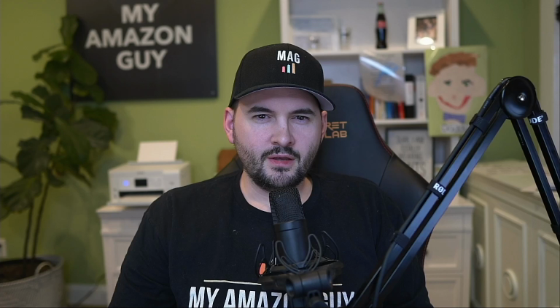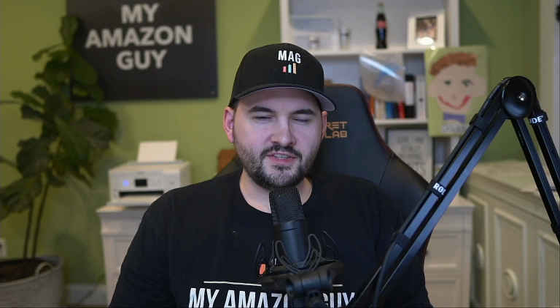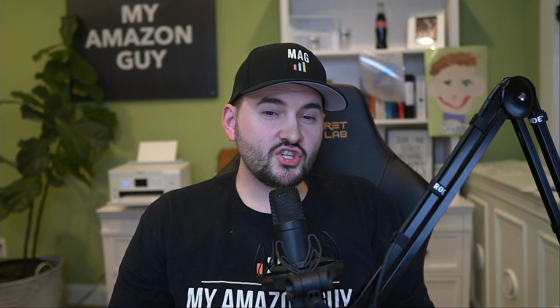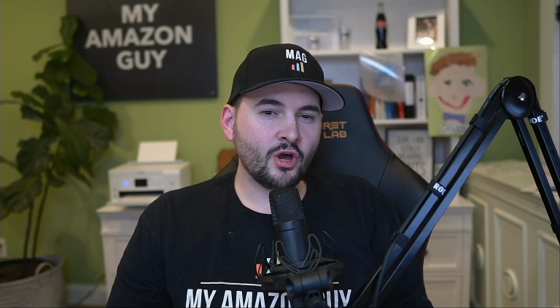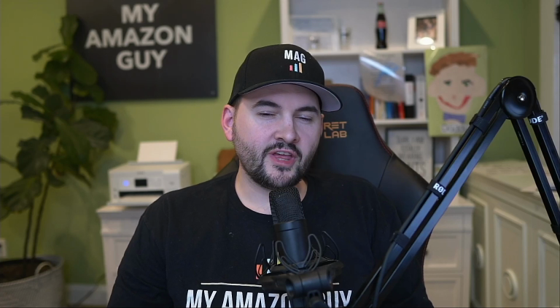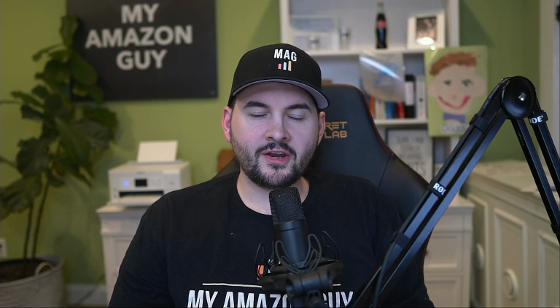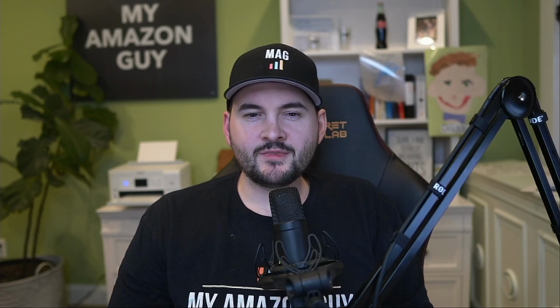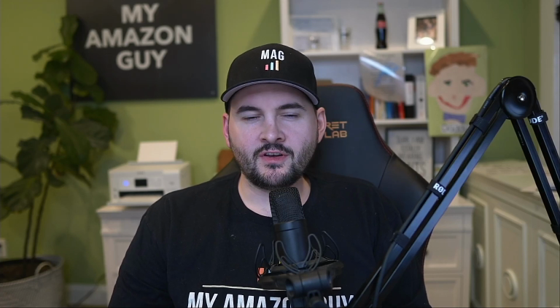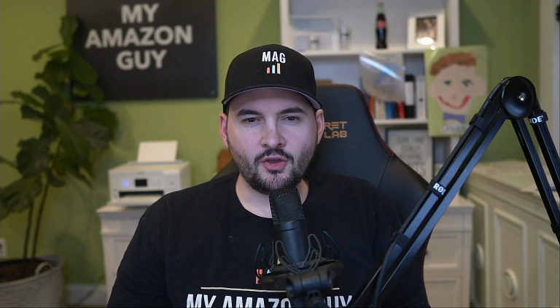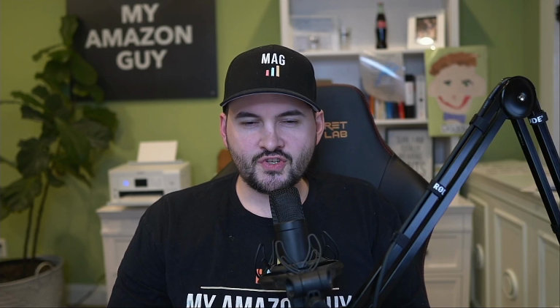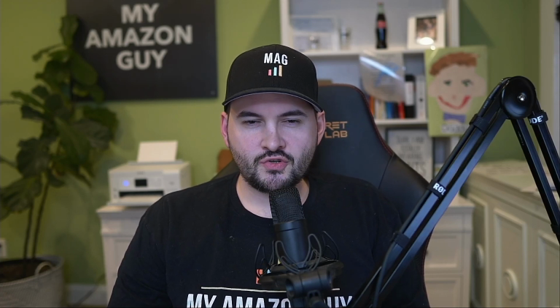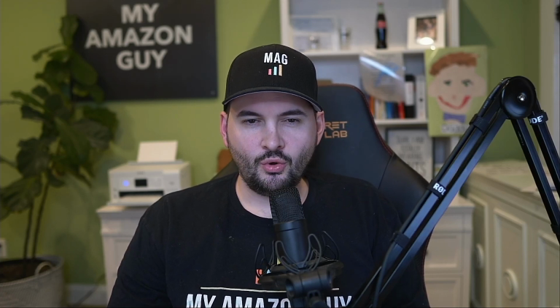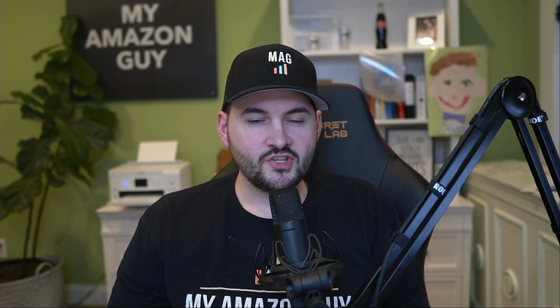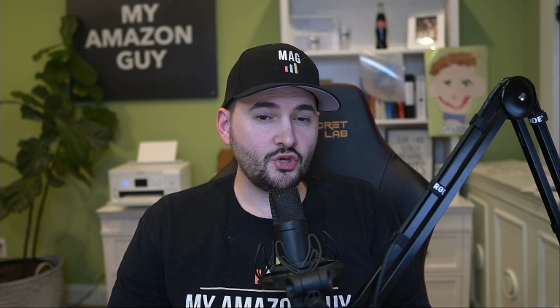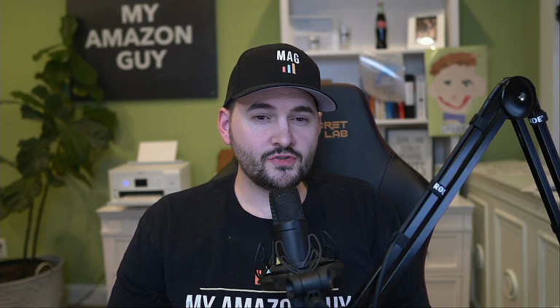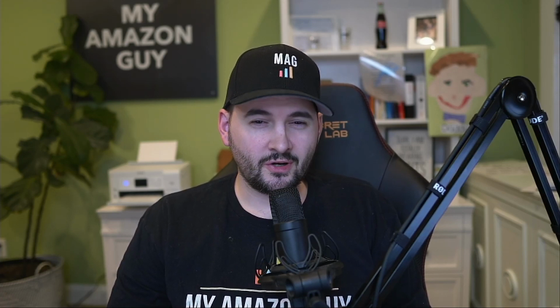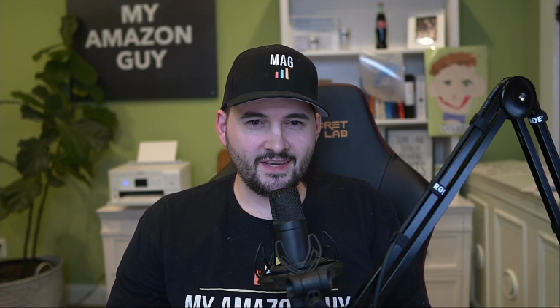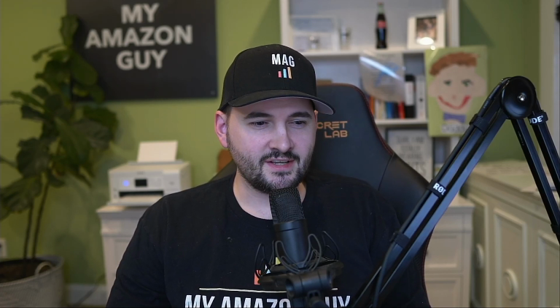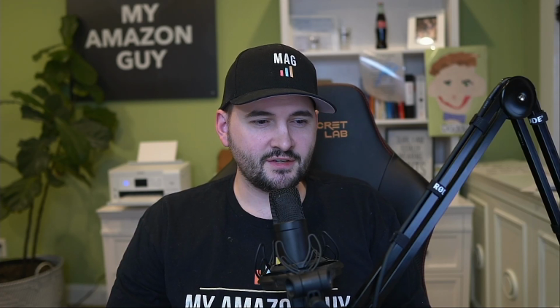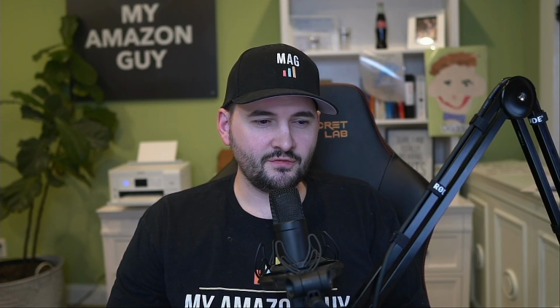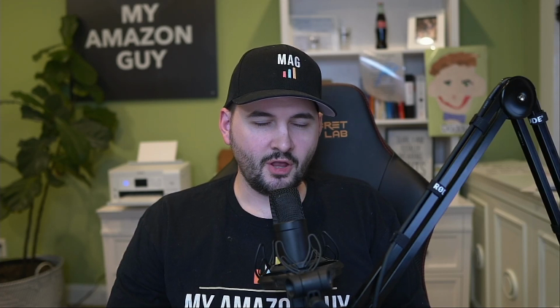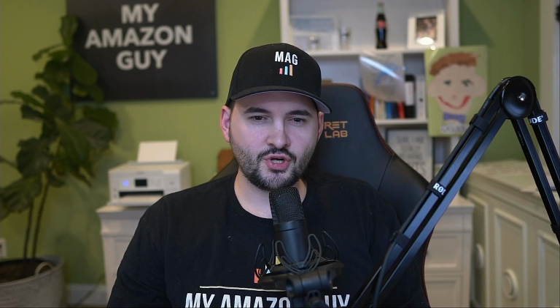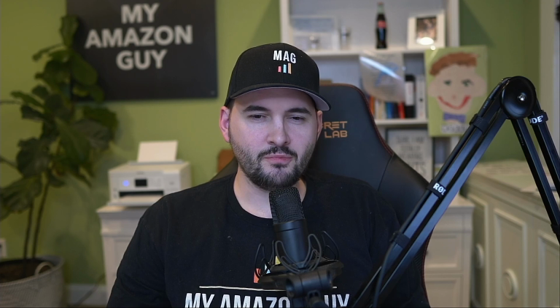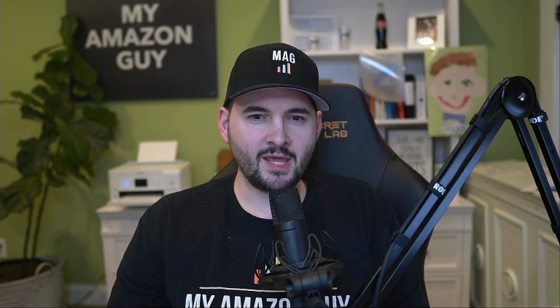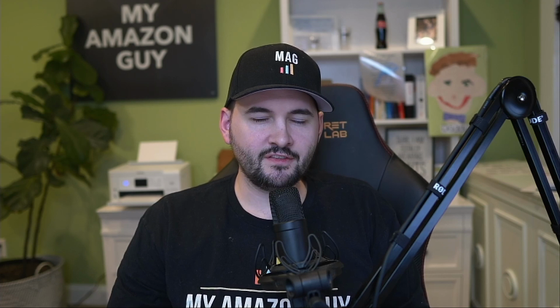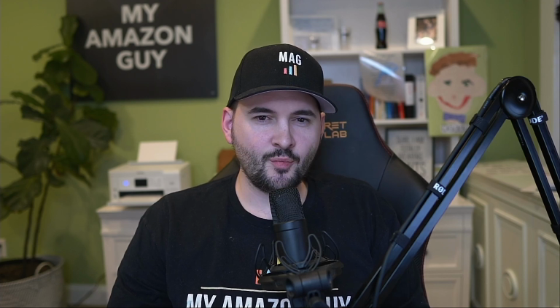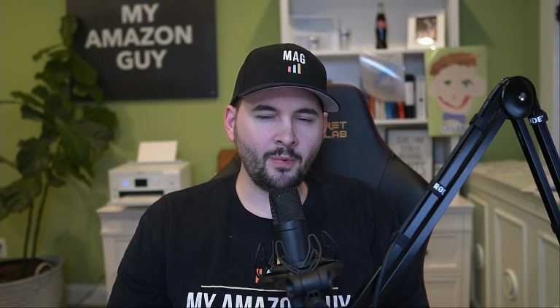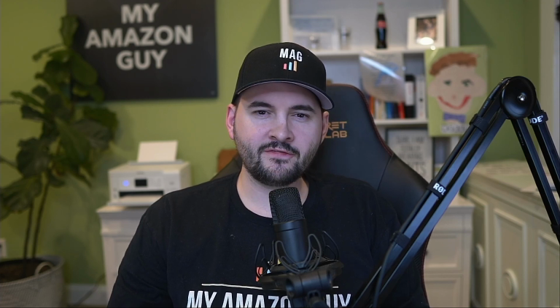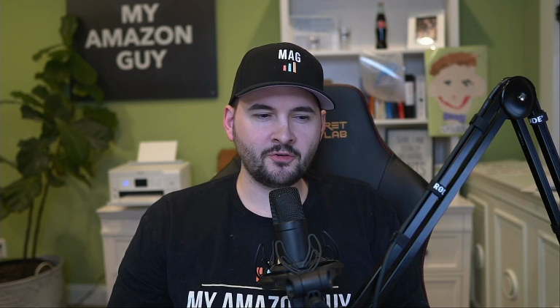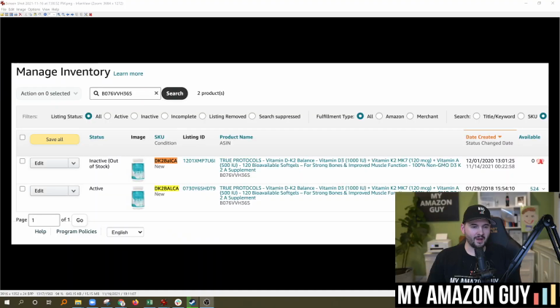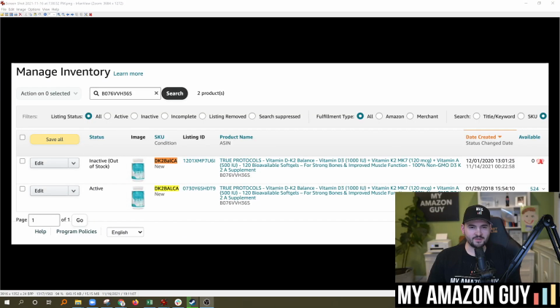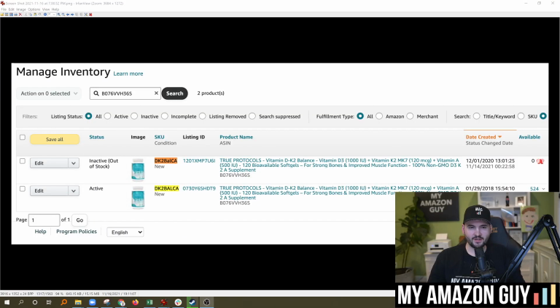Did you know that on Amazon Seller Central, SKUs are case sensitive? I'll show you. My name is Stephen Pope. I'm the founder of My Amazon Guy.